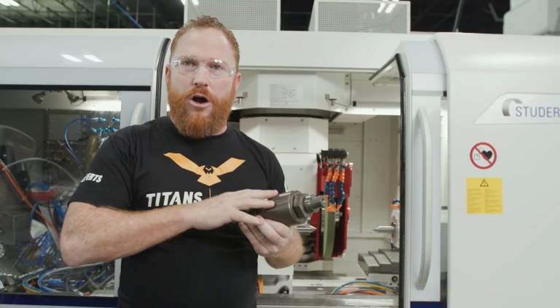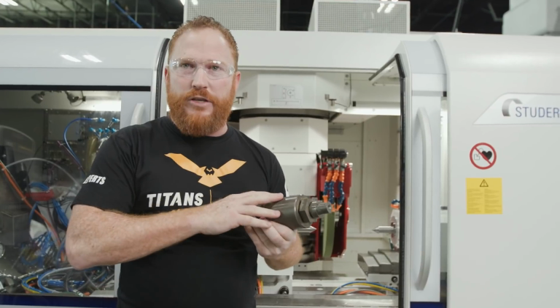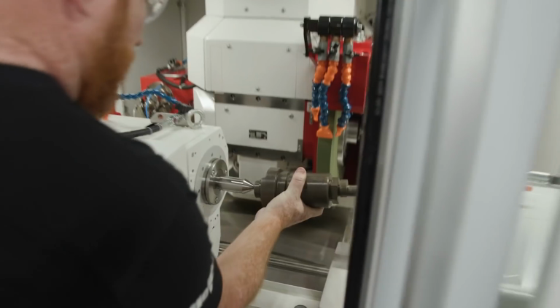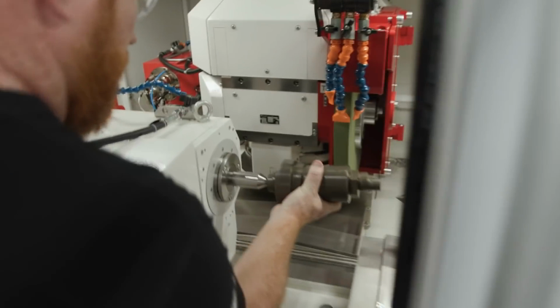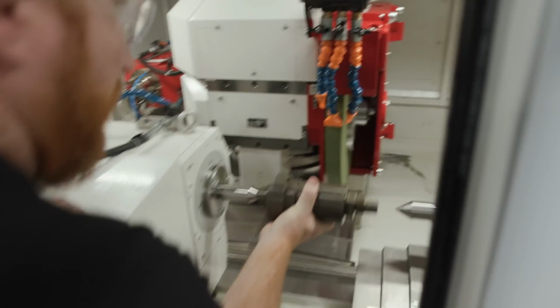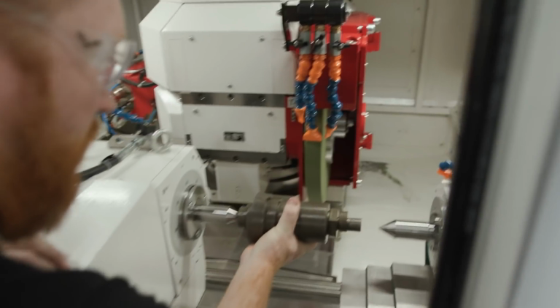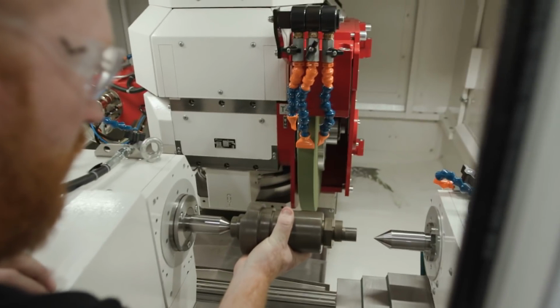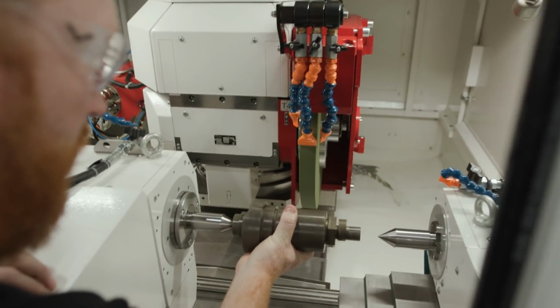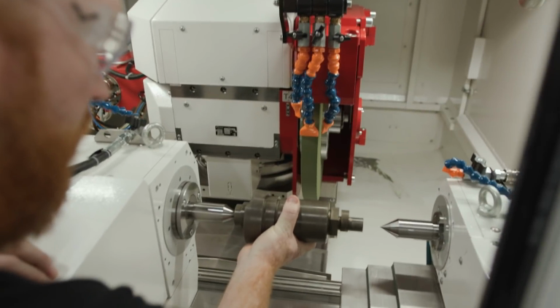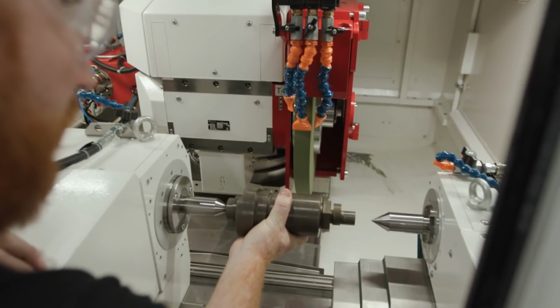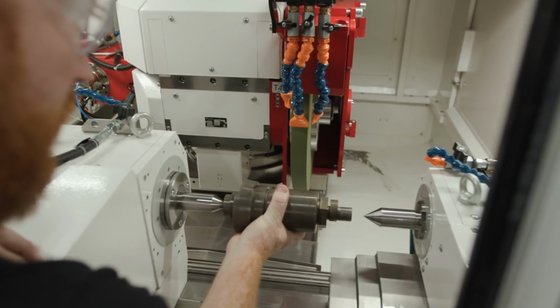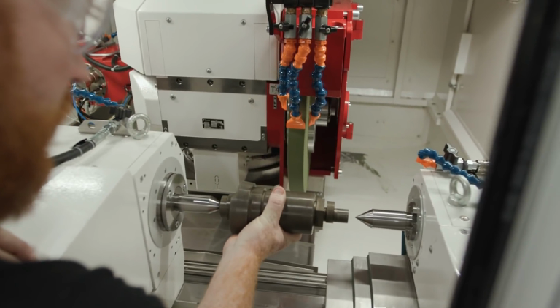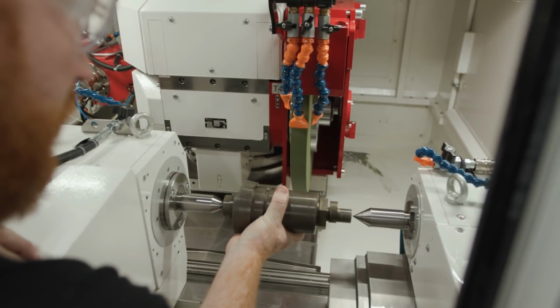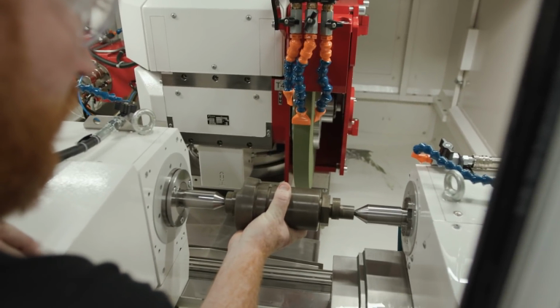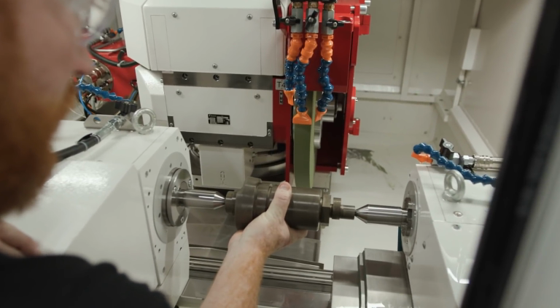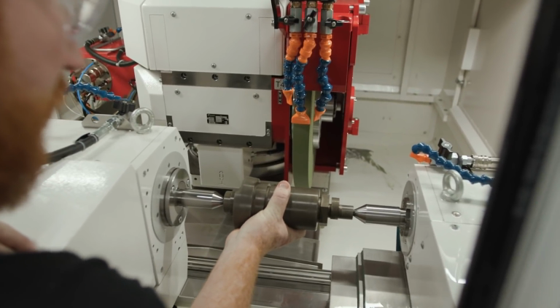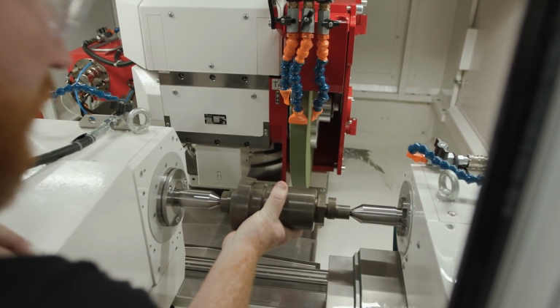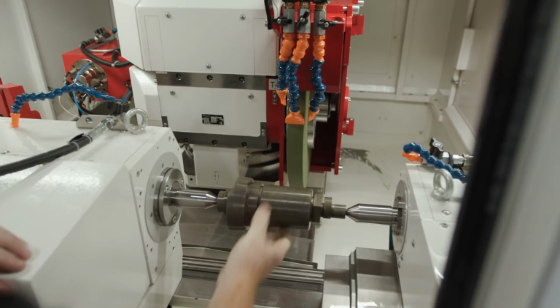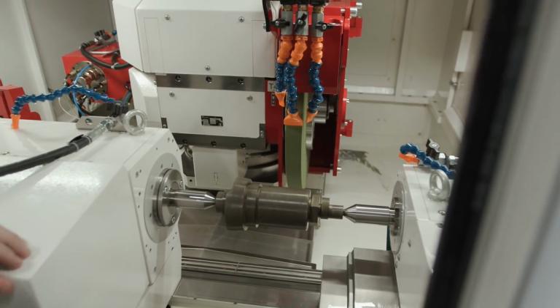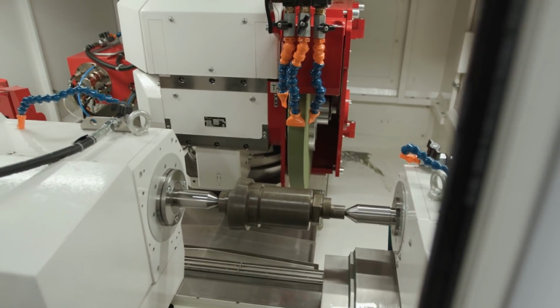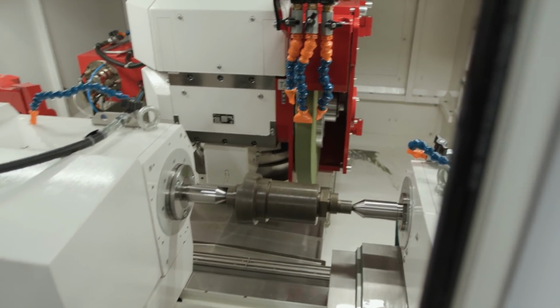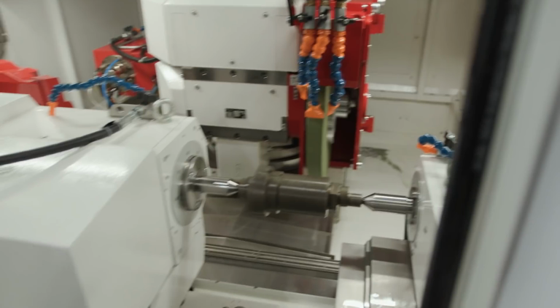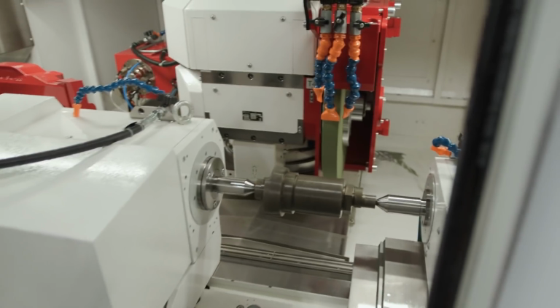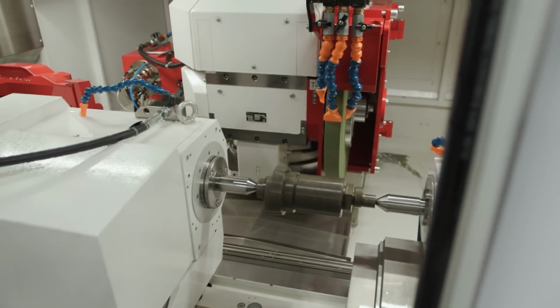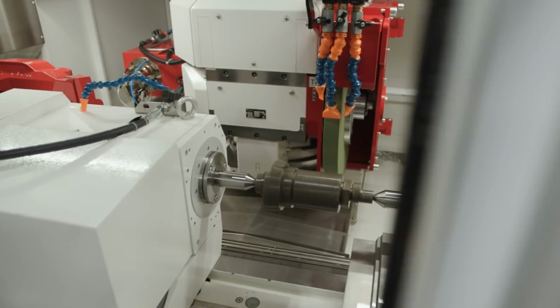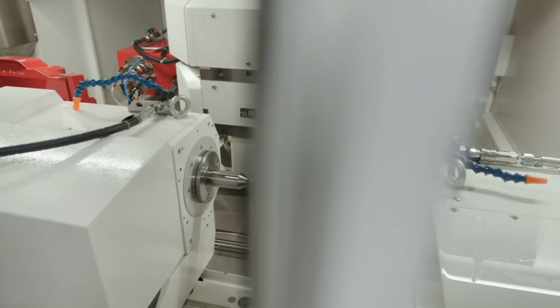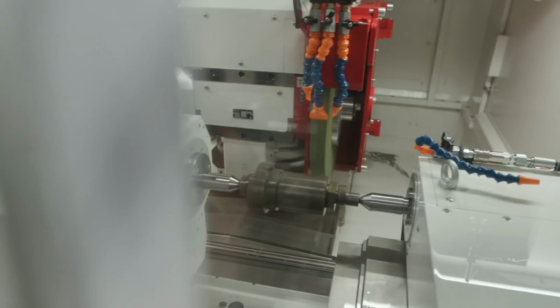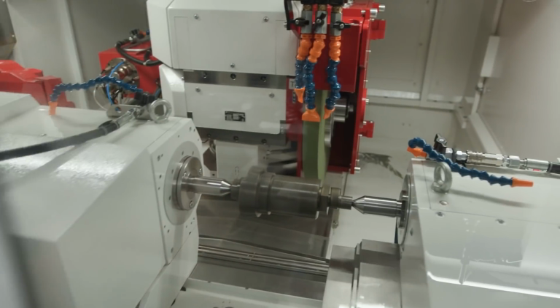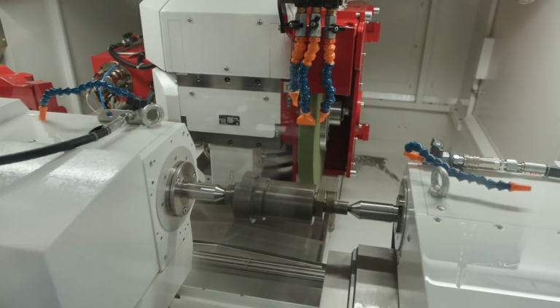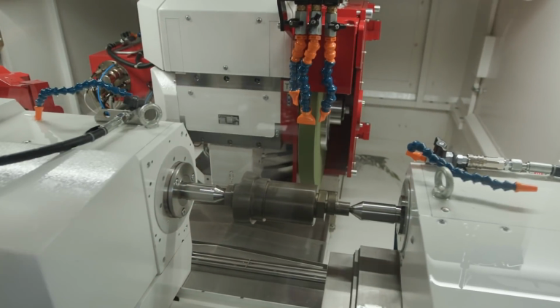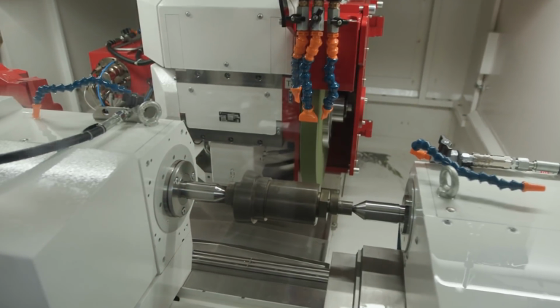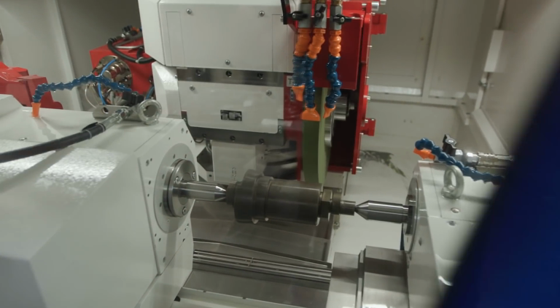We have a Sensitron that's gonna pick up acoustics within the machine to show us what's actually happening on the surface of the part, to ensure we're getting the correct surface finish and the correct cuts on the part.